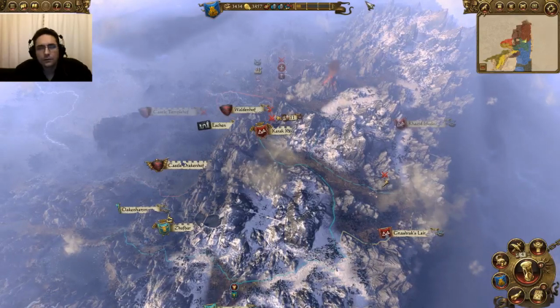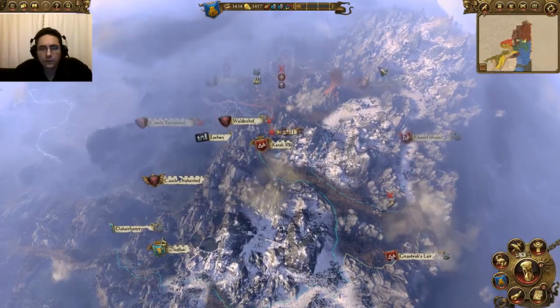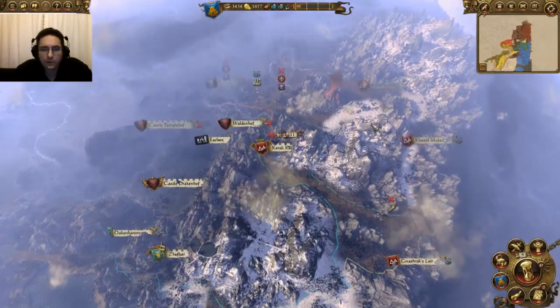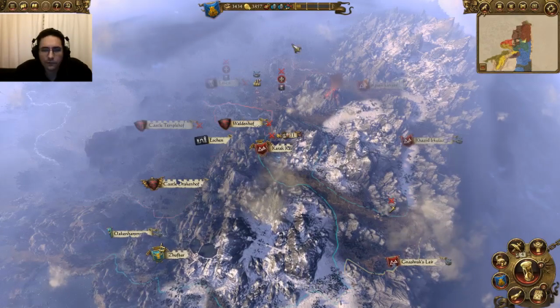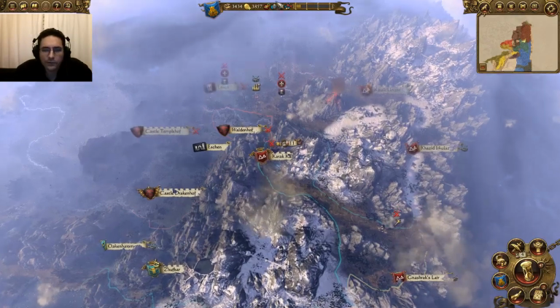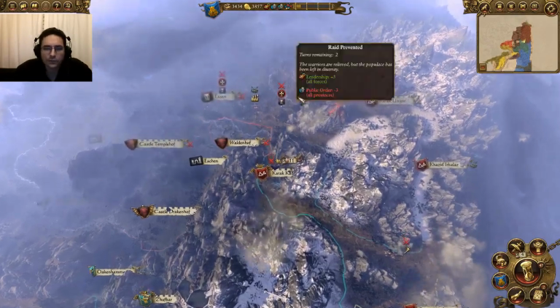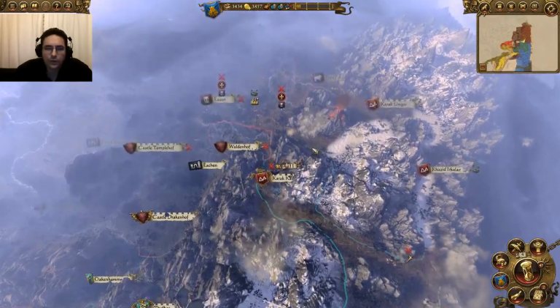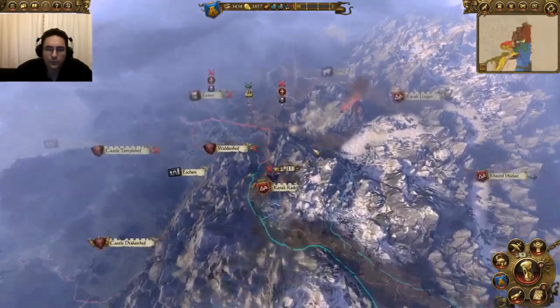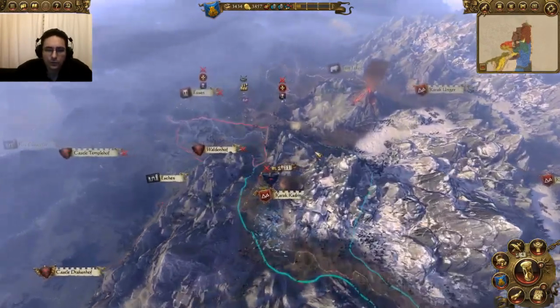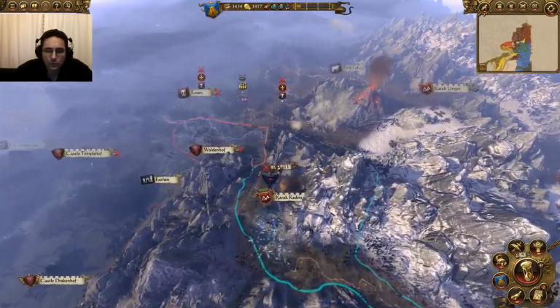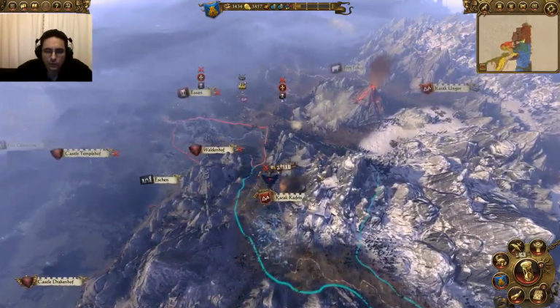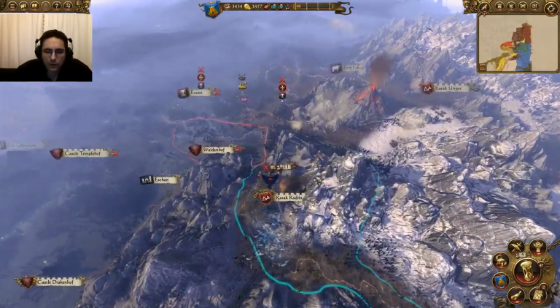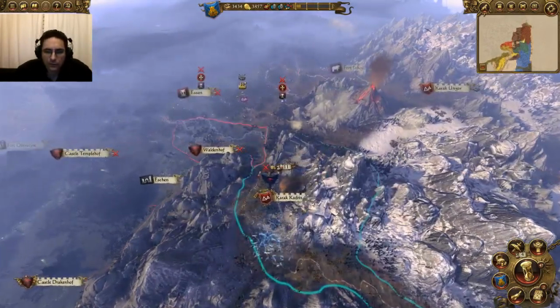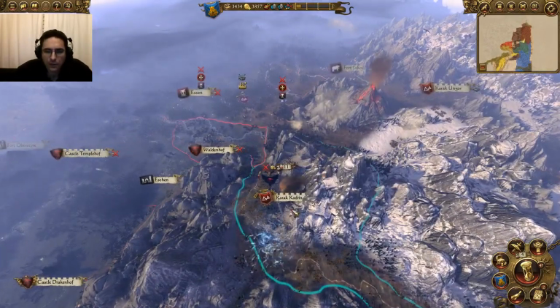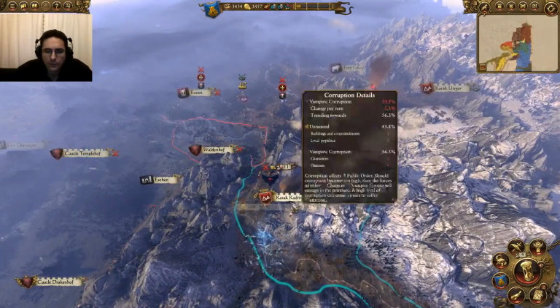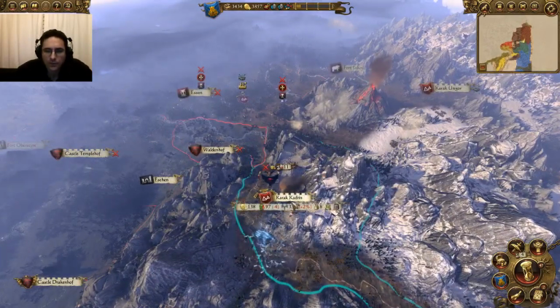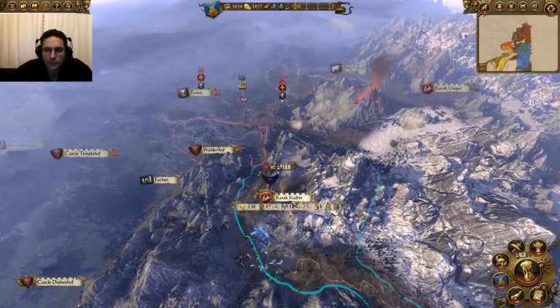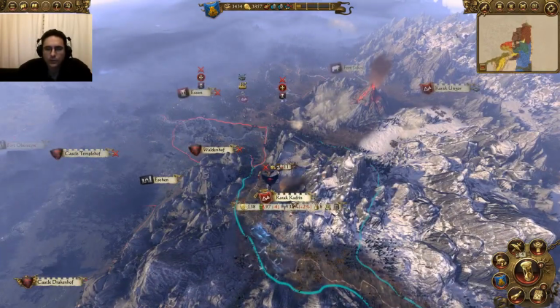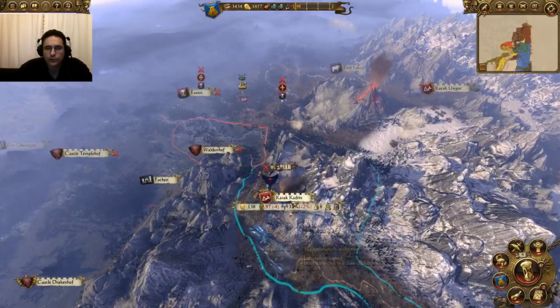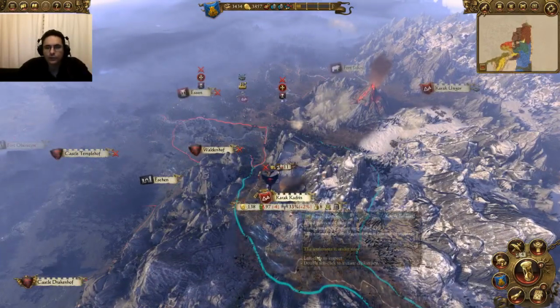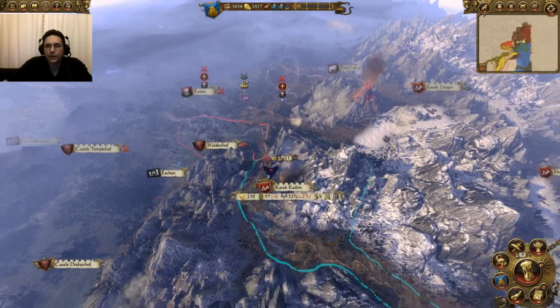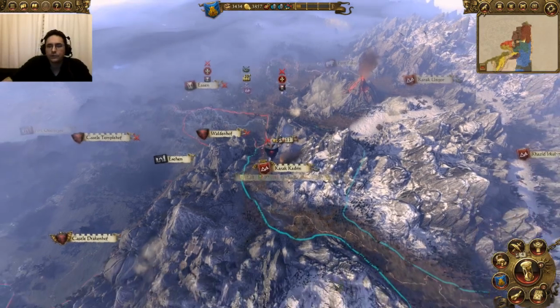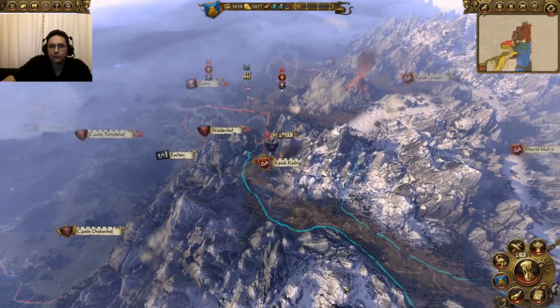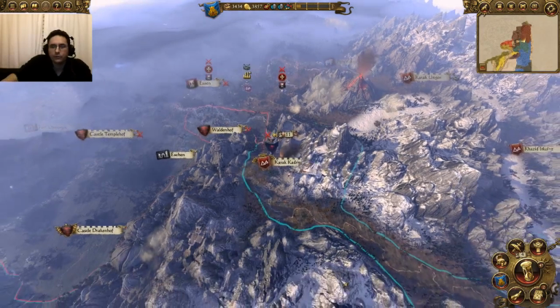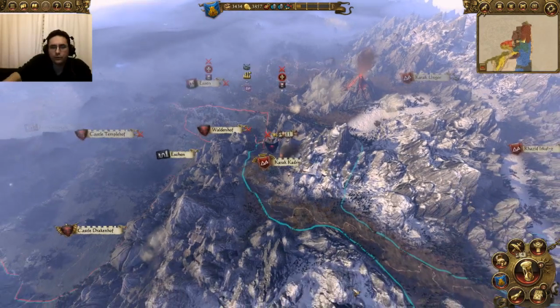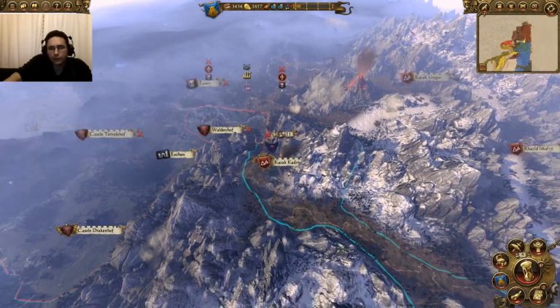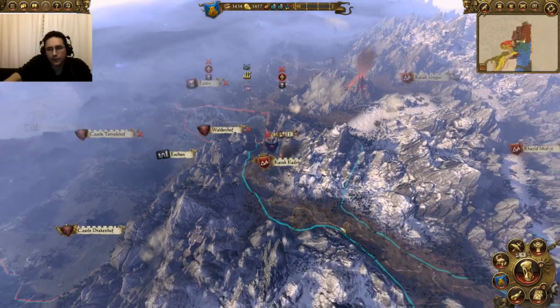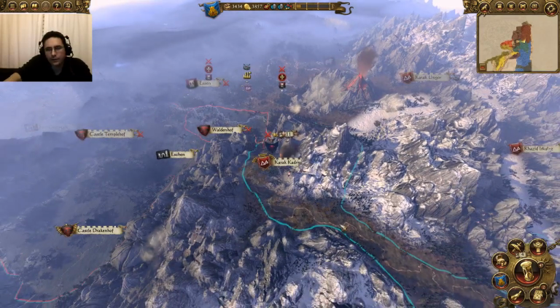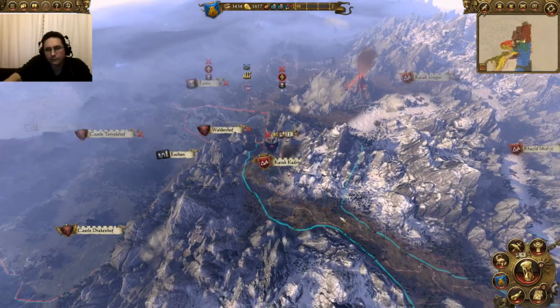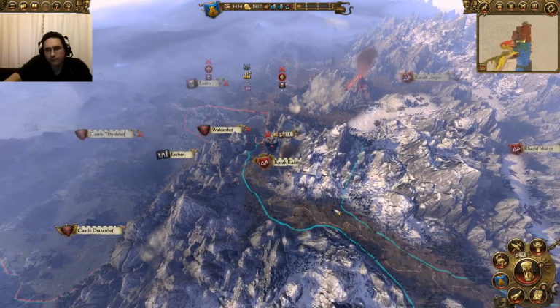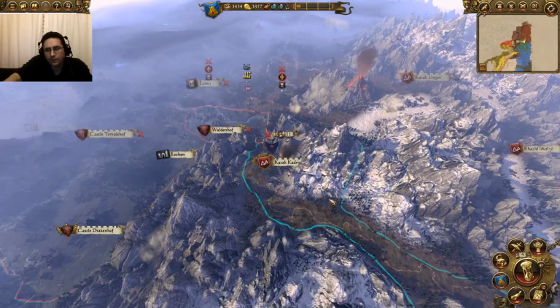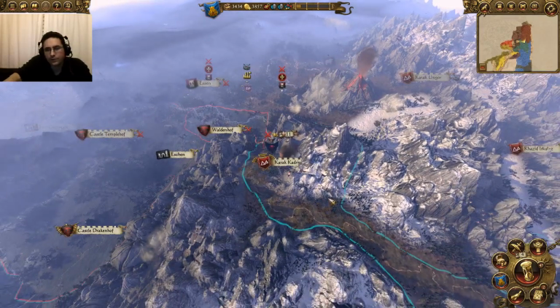Welcome everyone. This is Warhammer Total War. My name is Papa Sean and we're going to show you how to join a Confederation.